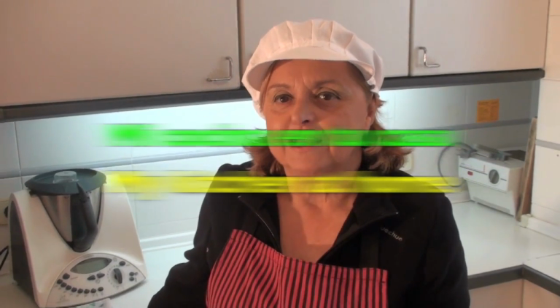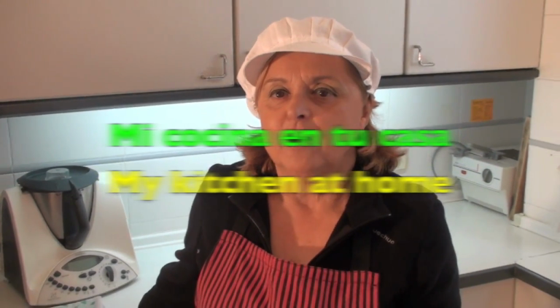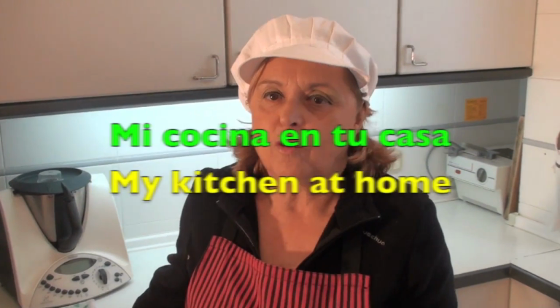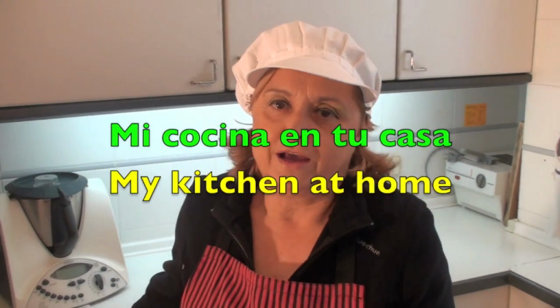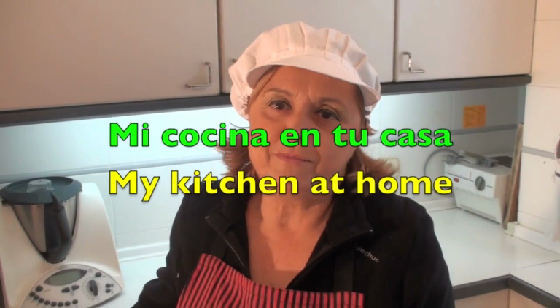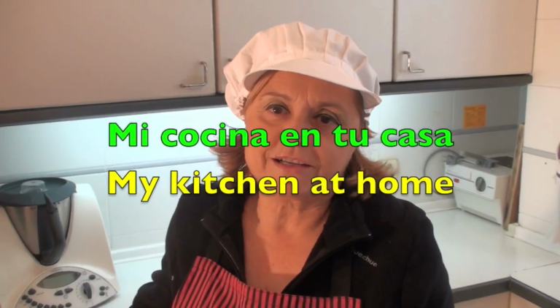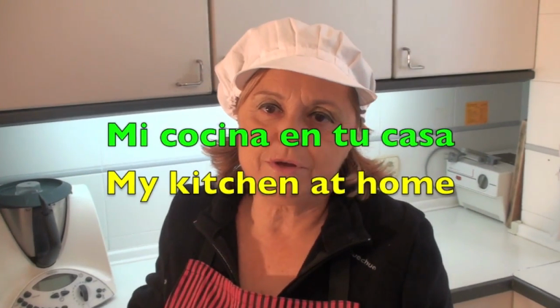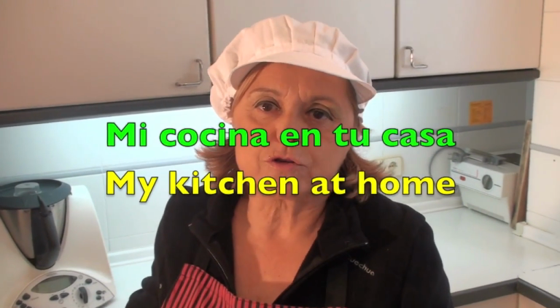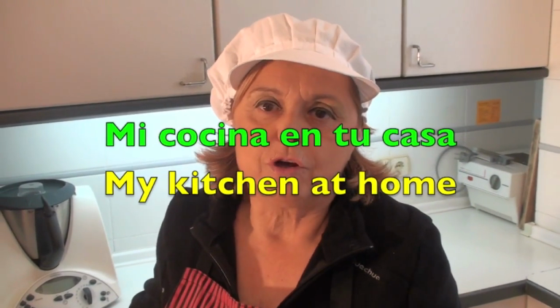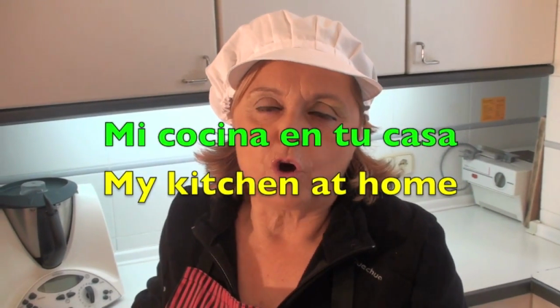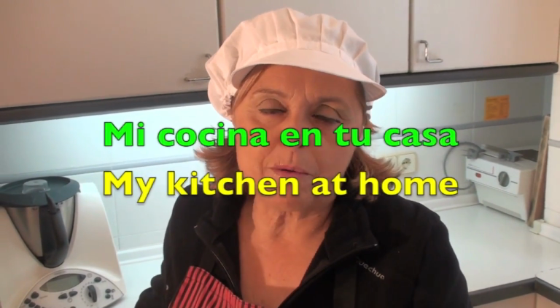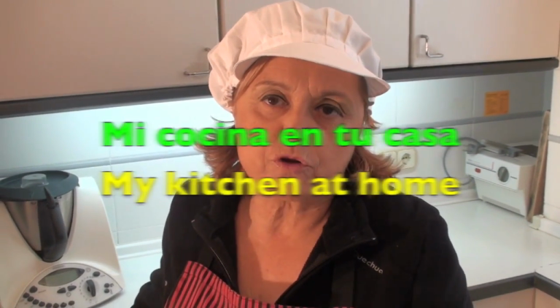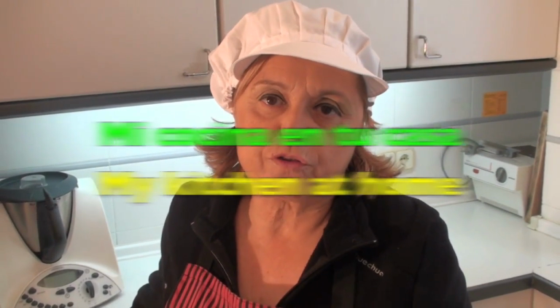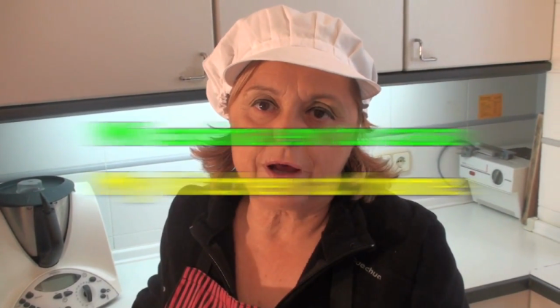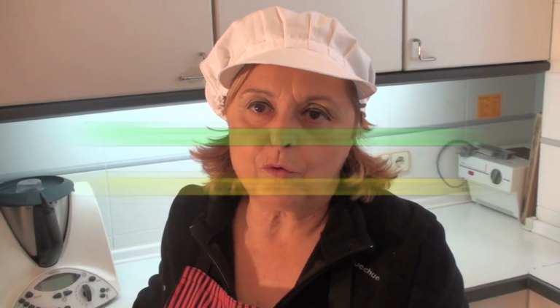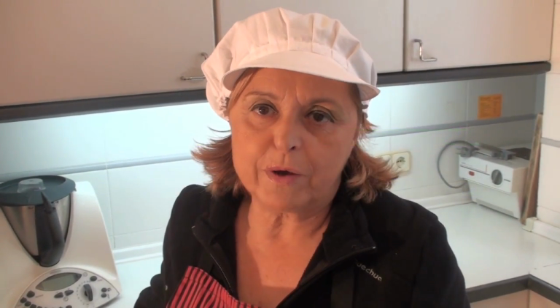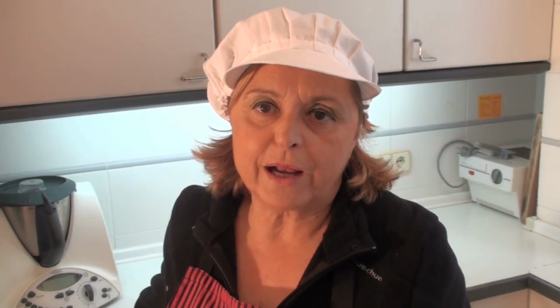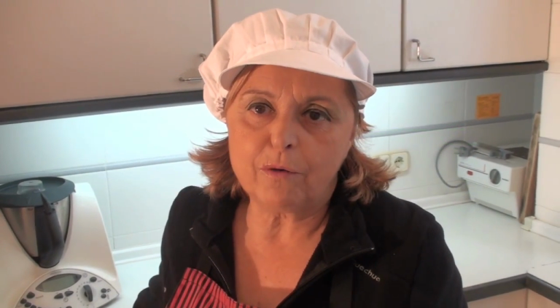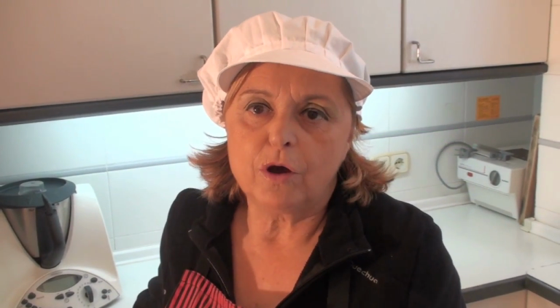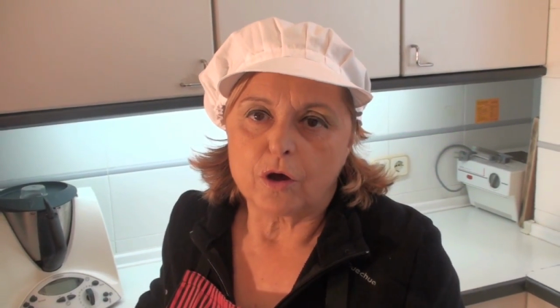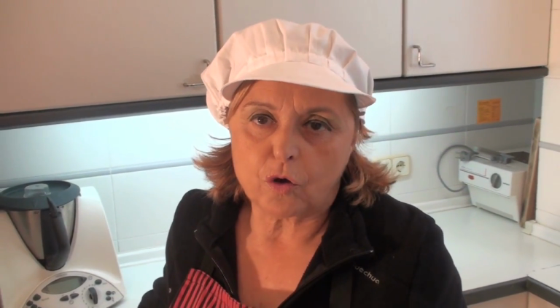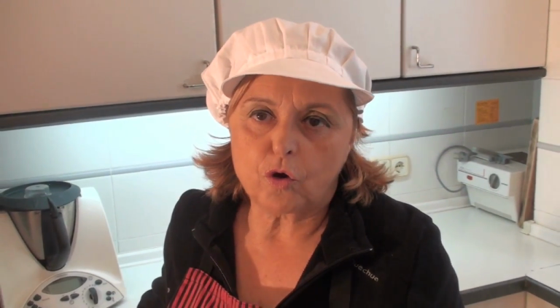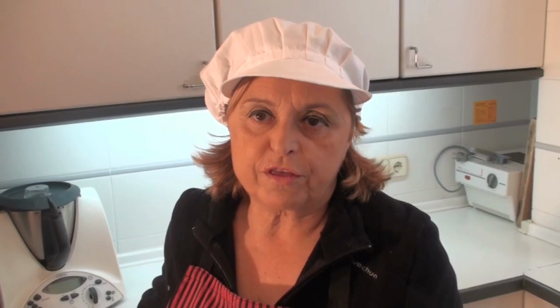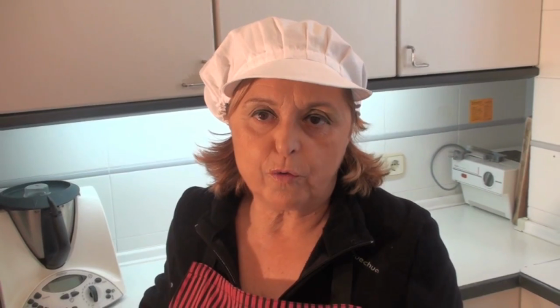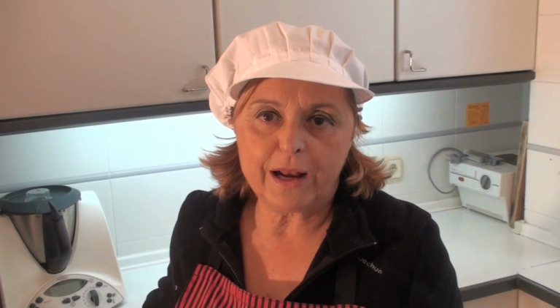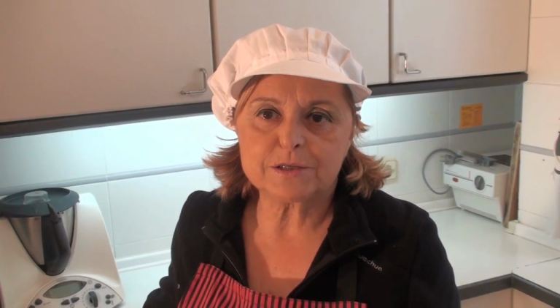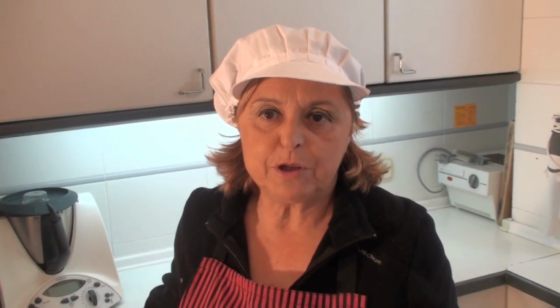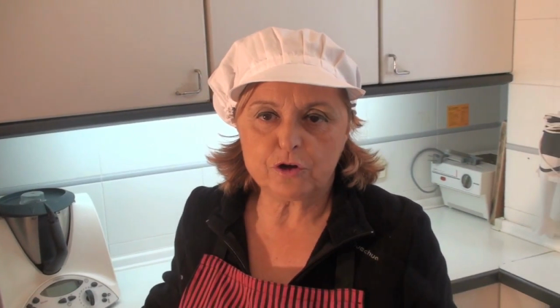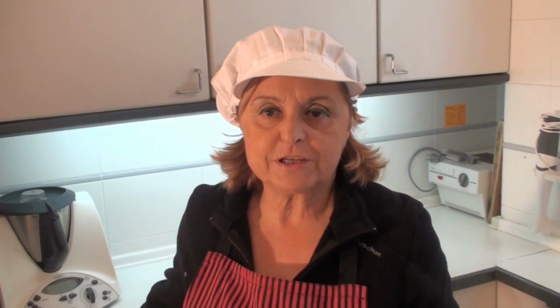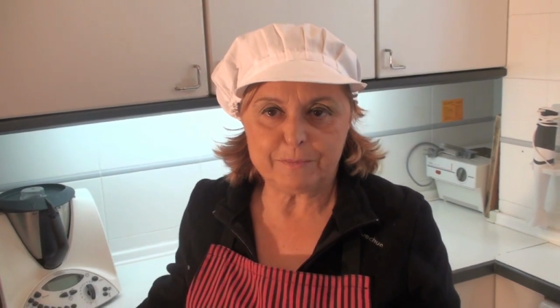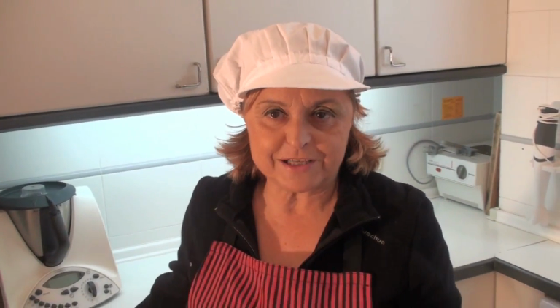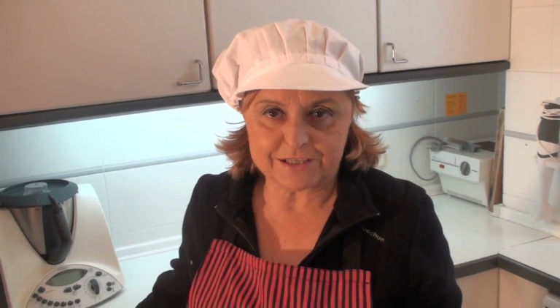Hello friends, today we are going to cook a bacalao with ciruelas, piñones and pasas.